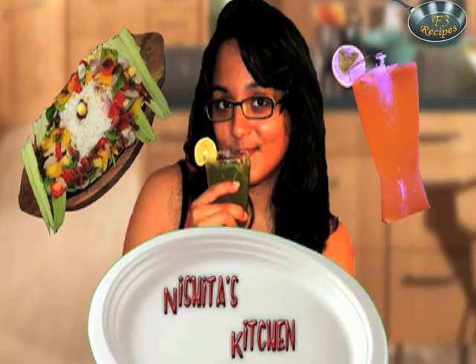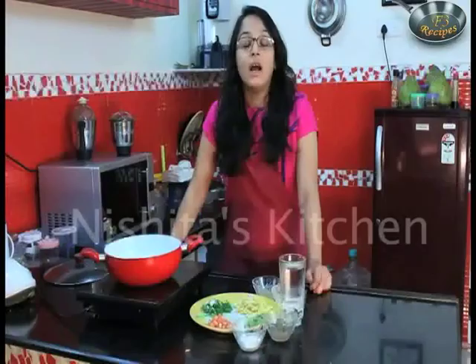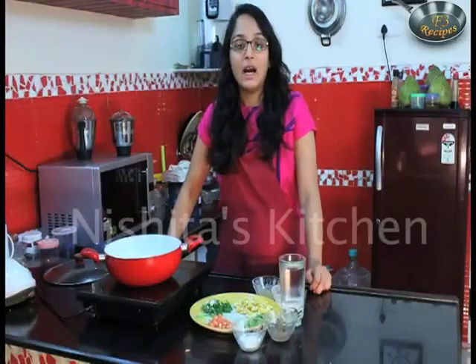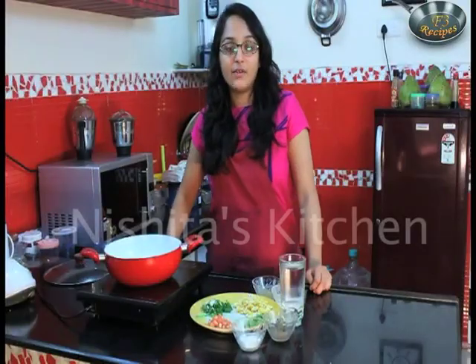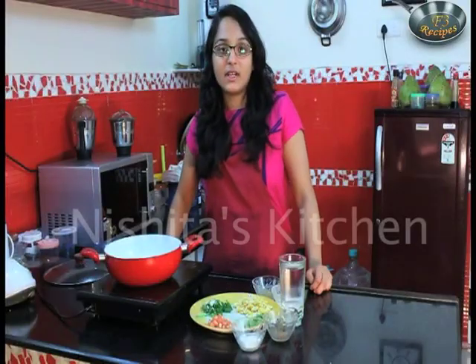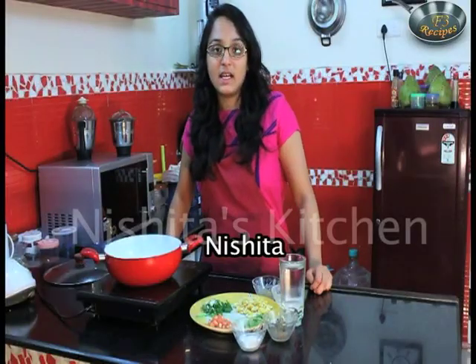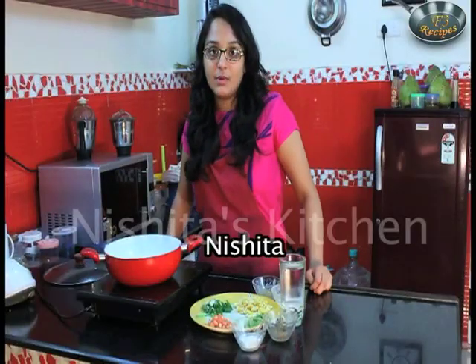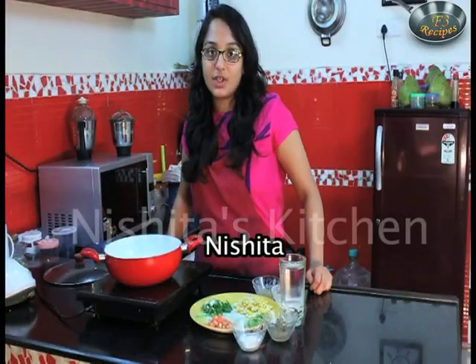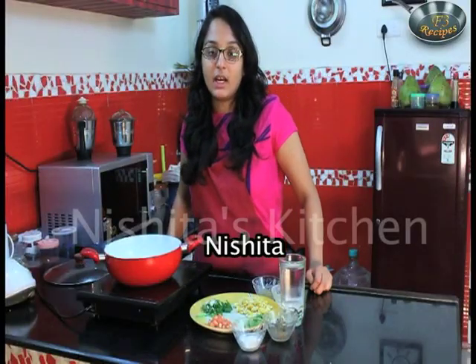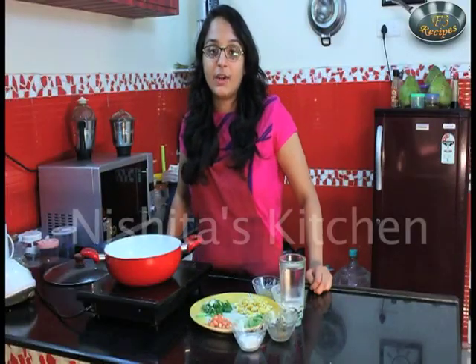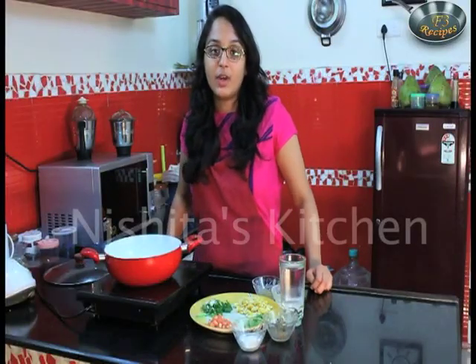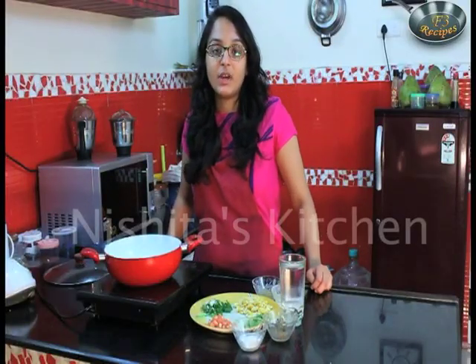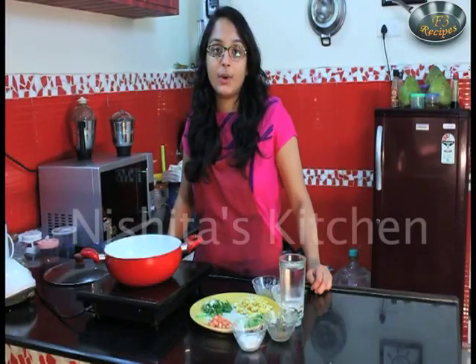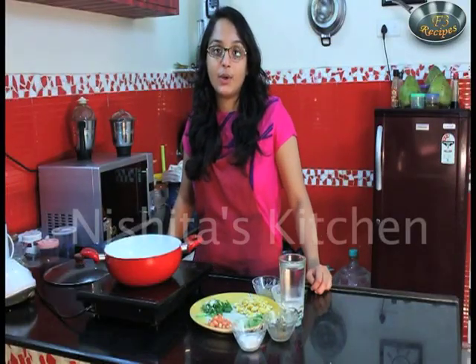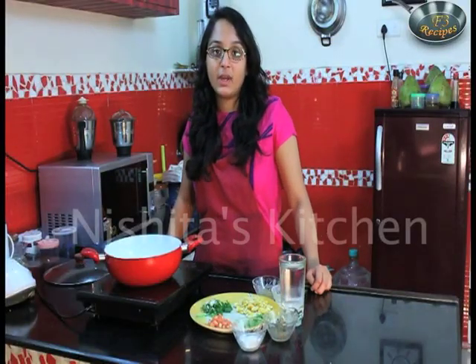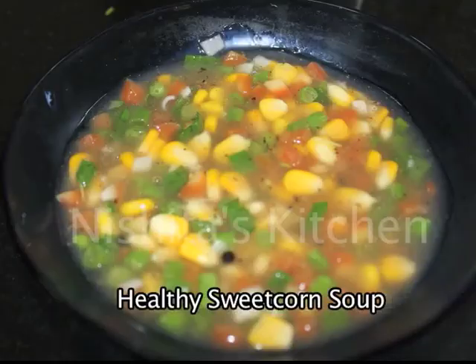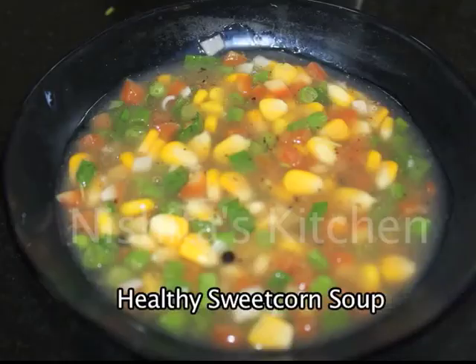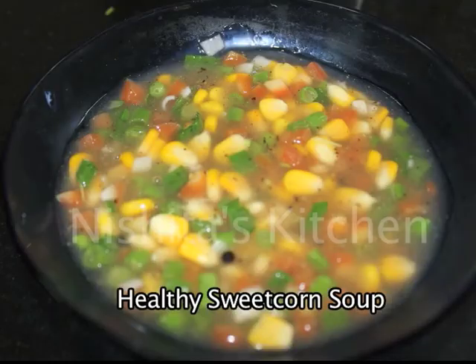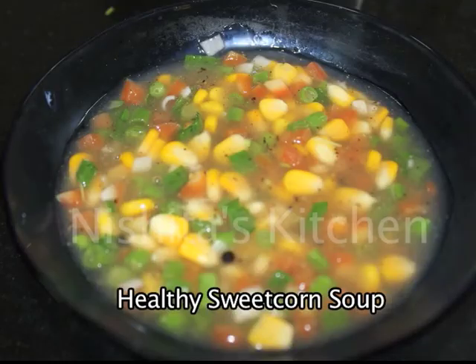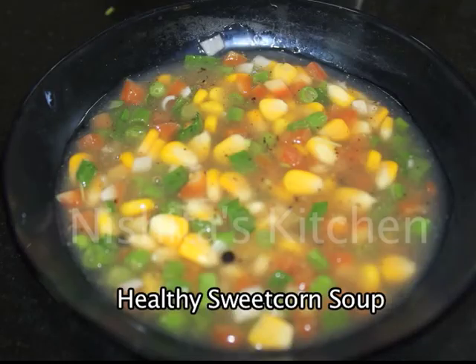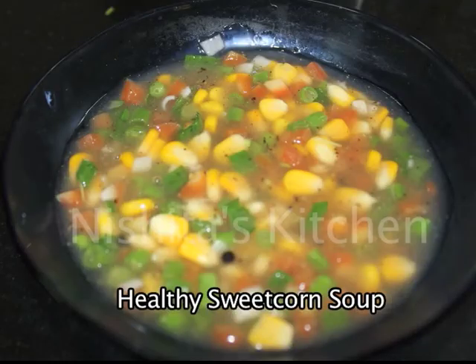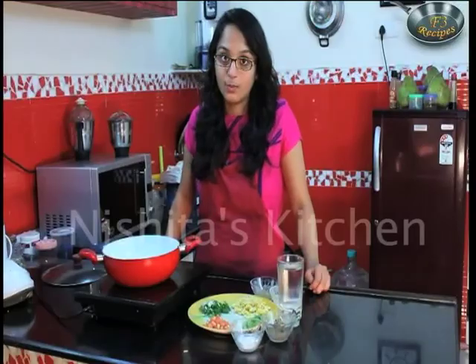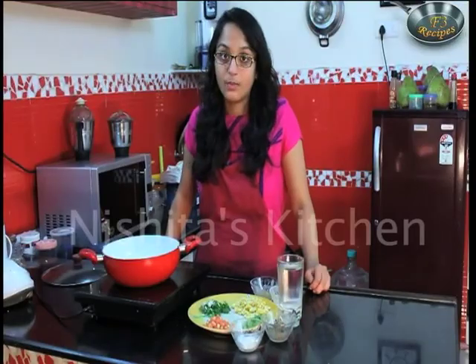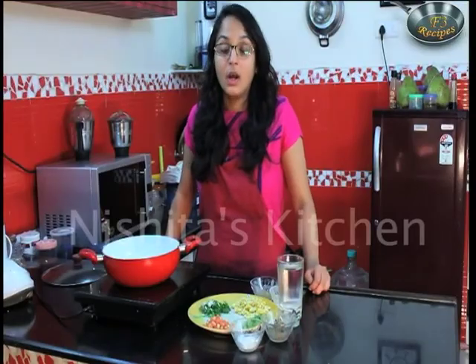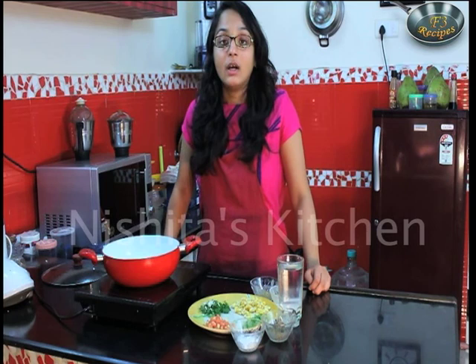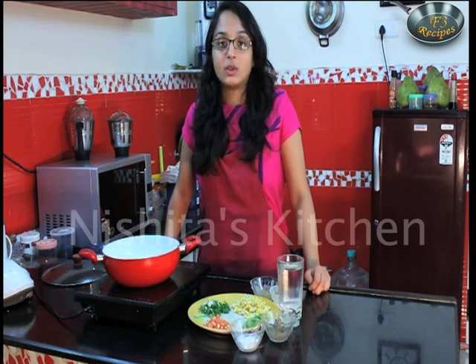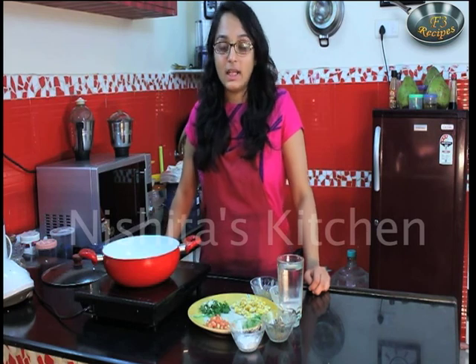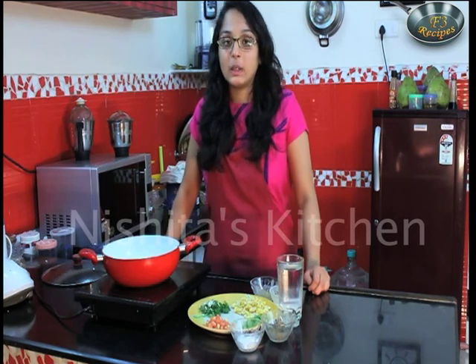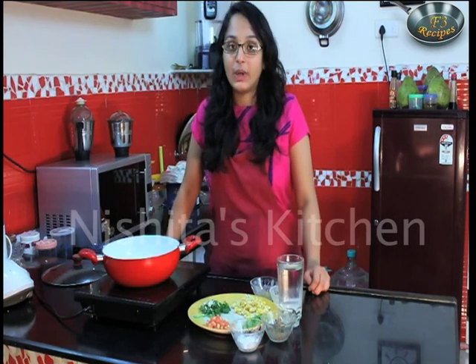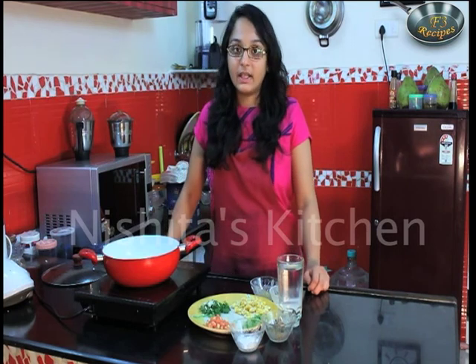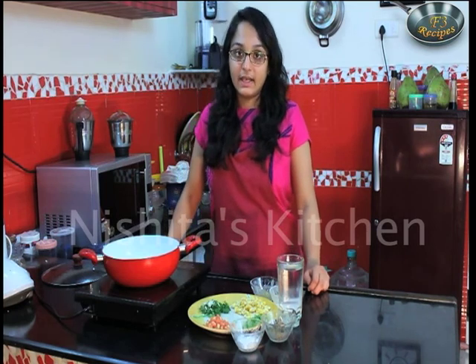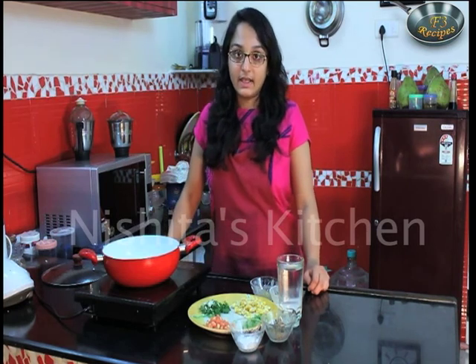Hi friends, I am Rishitwa and today we are going to make healthy sweet corn soup. So let's look at the ingredients.